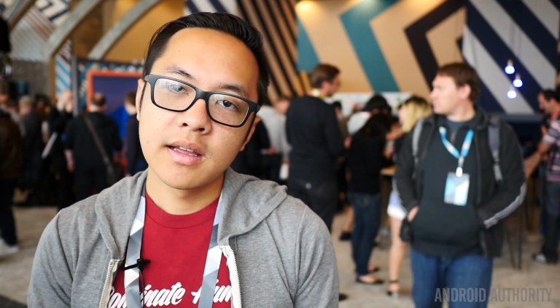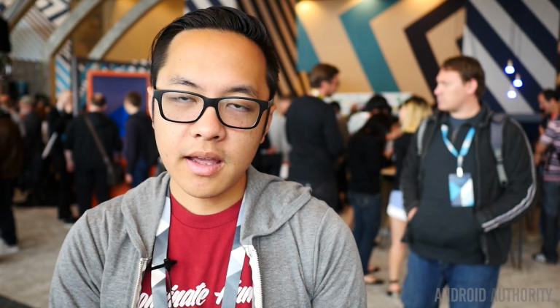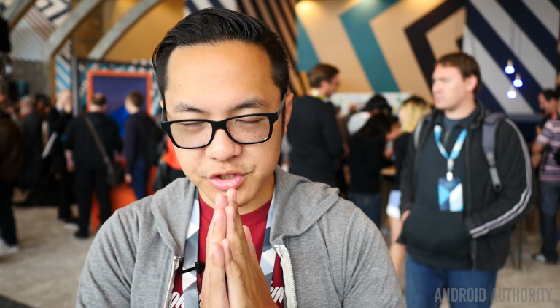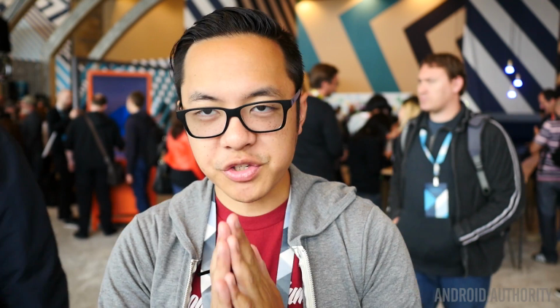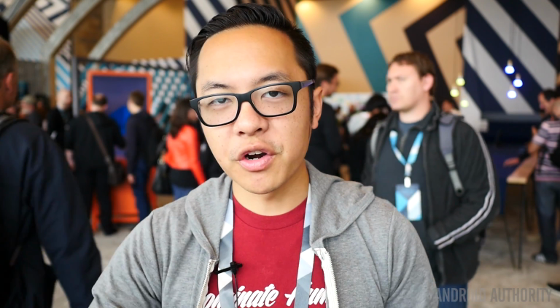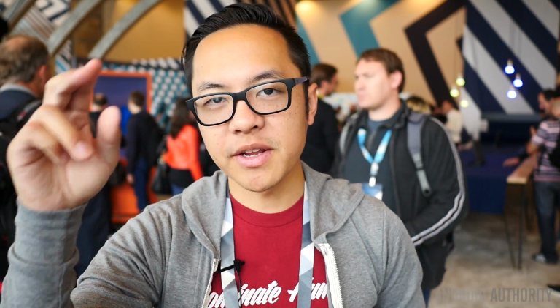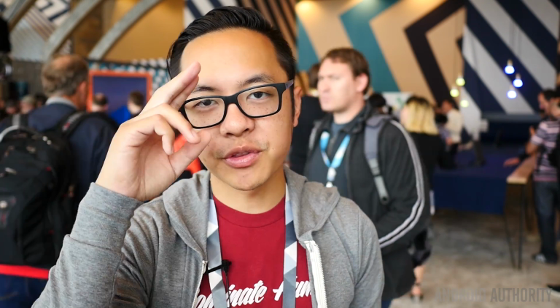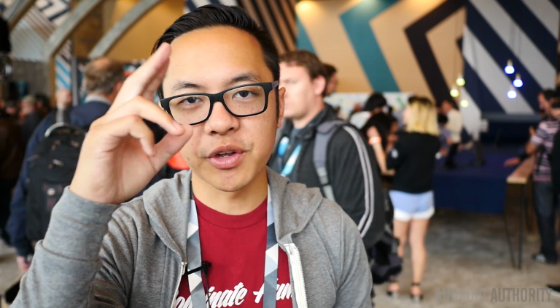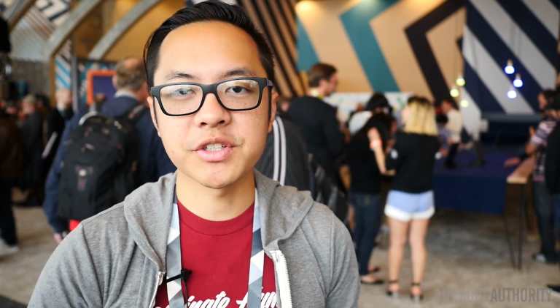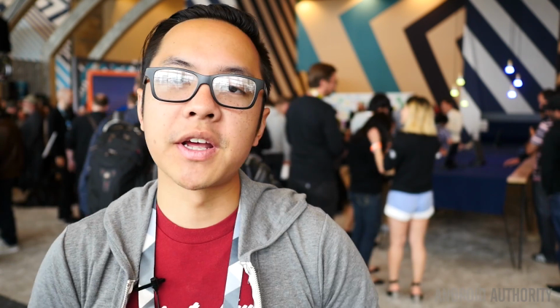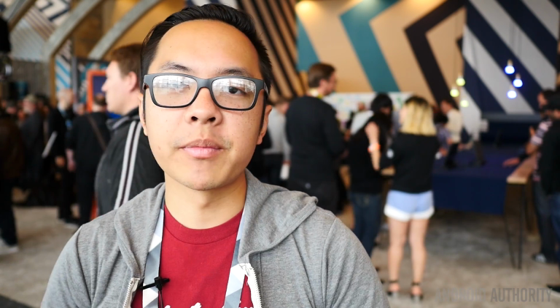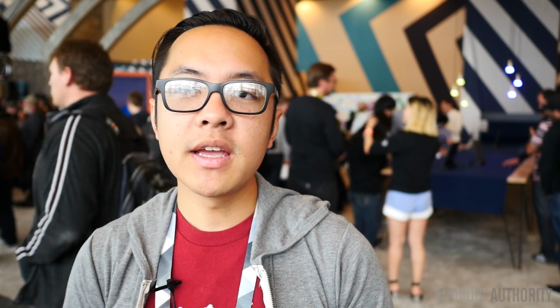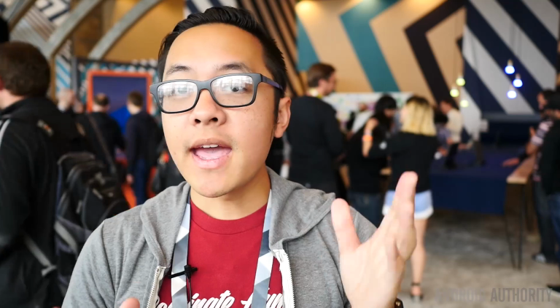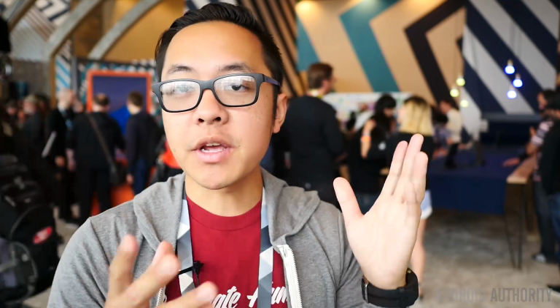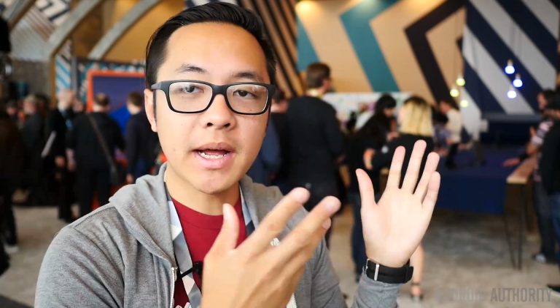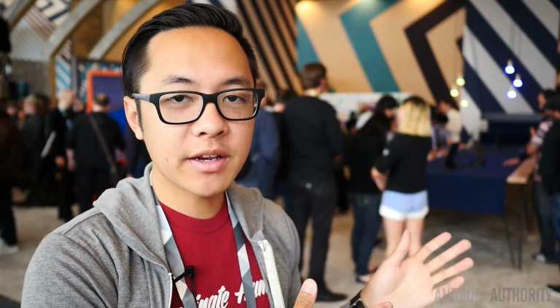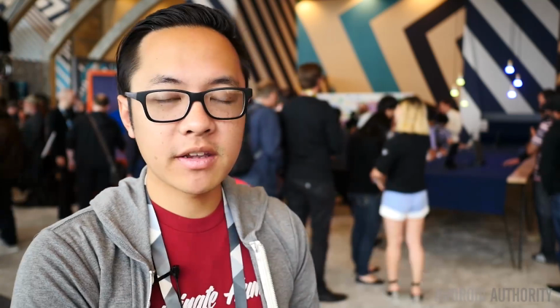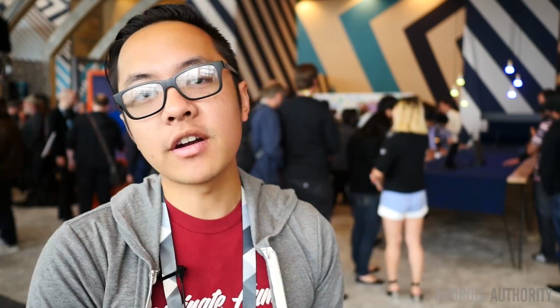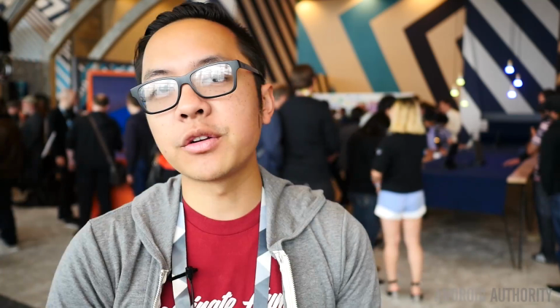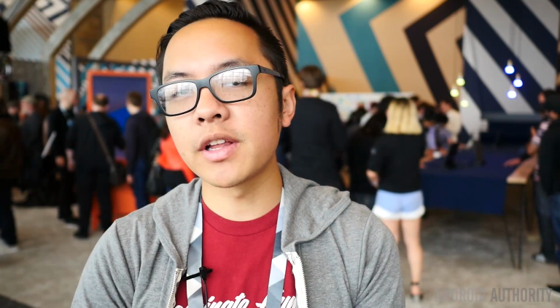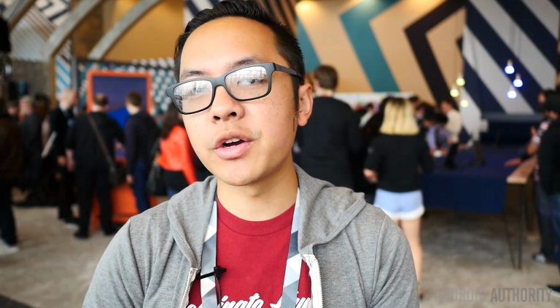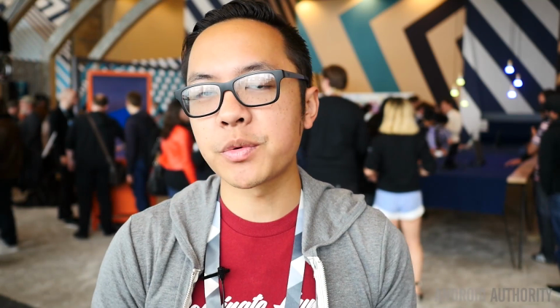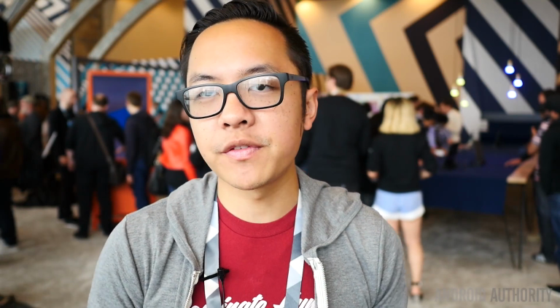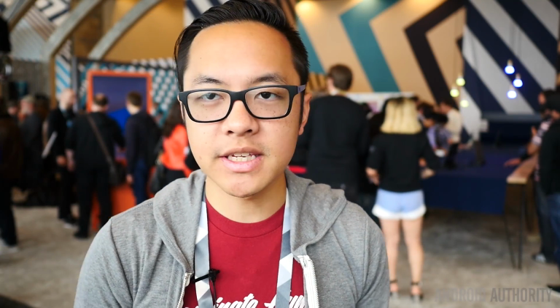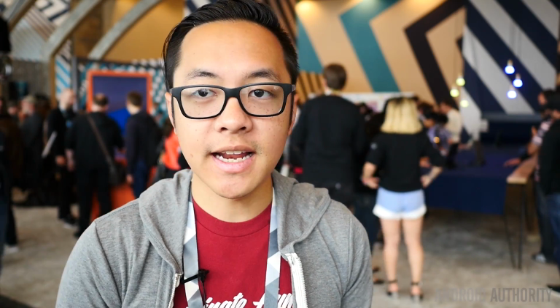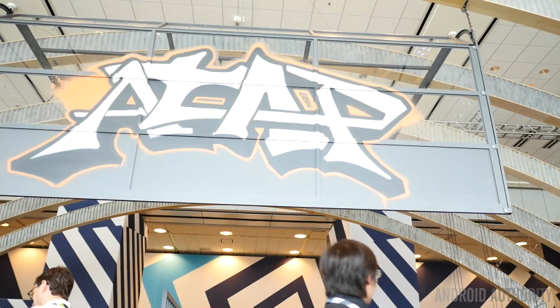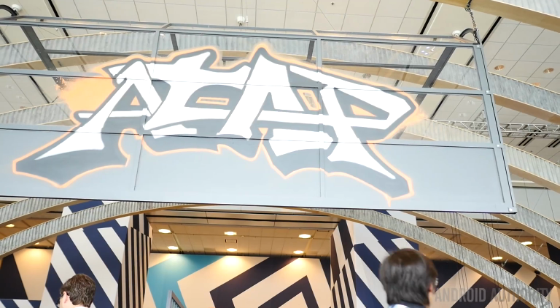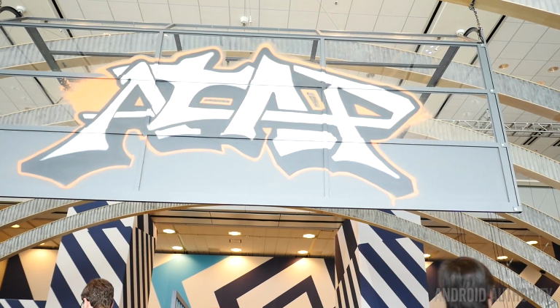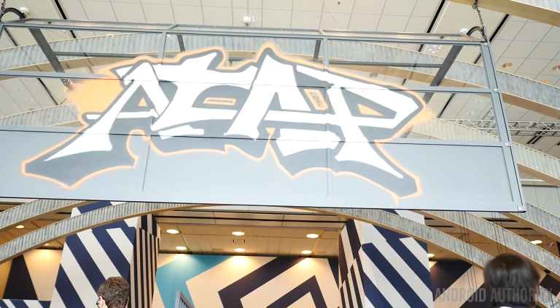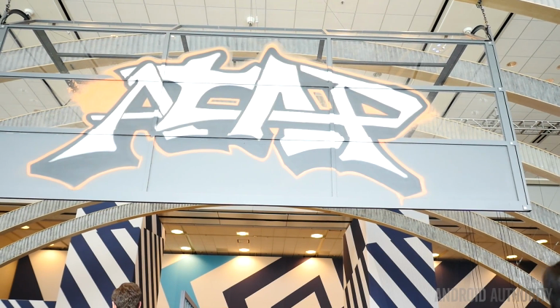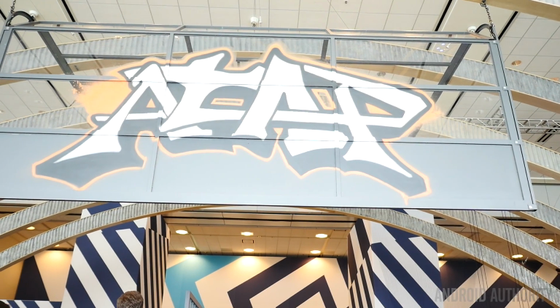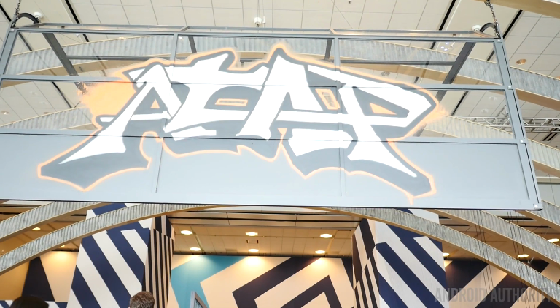Hey, it's Joshua Vergara from Android Authority. What's going on everybody? Behind me here at Google I/O 2015, I am looking at ATAP.